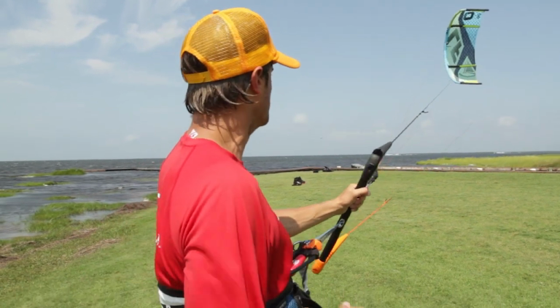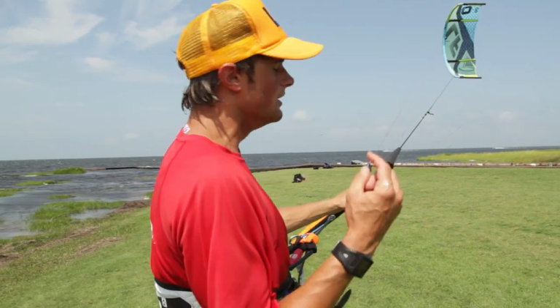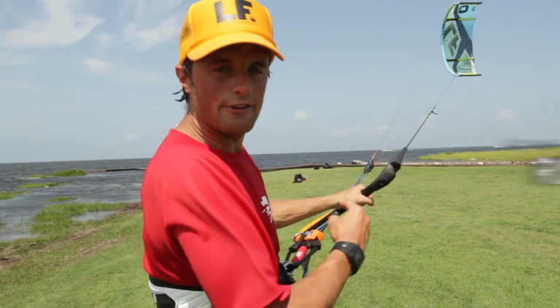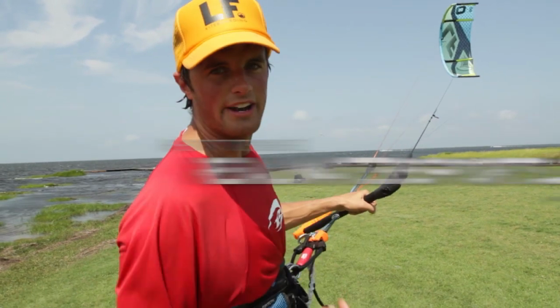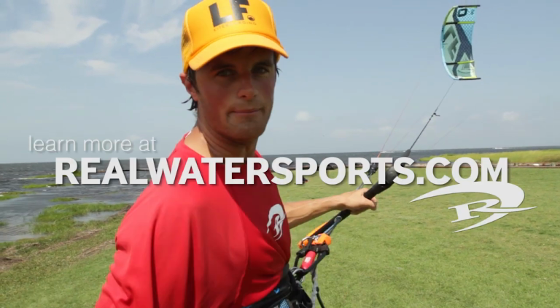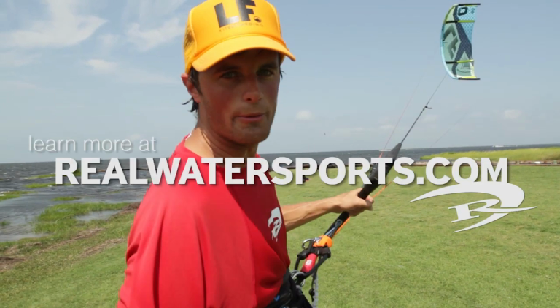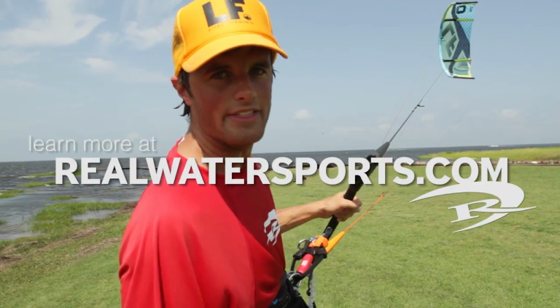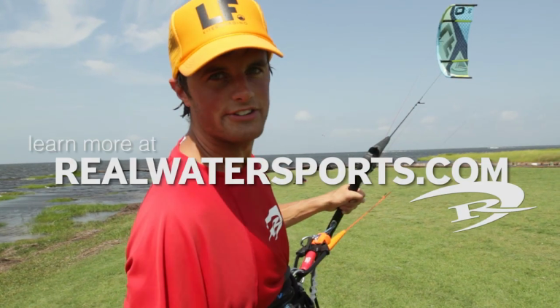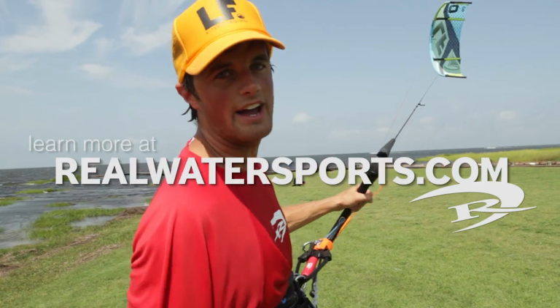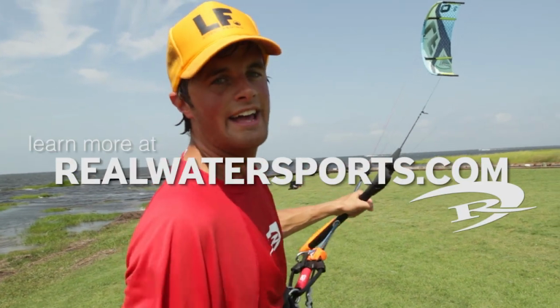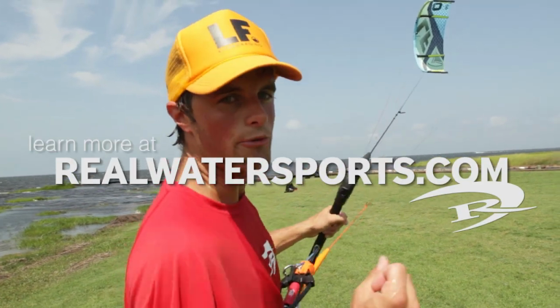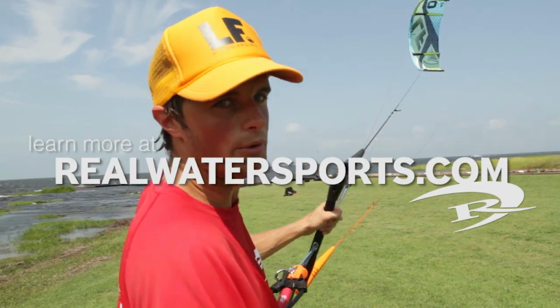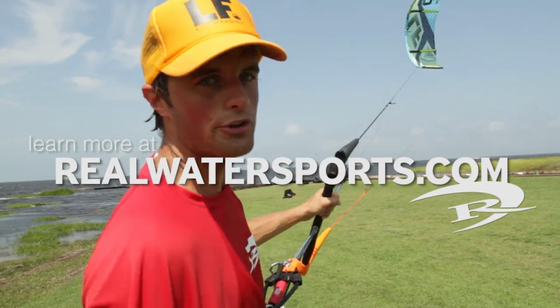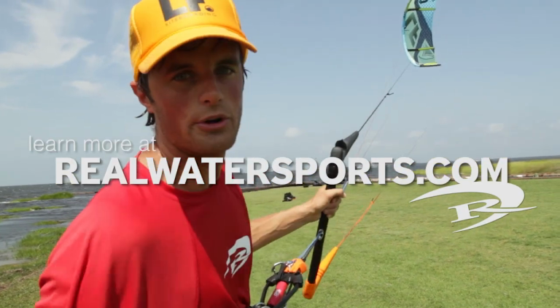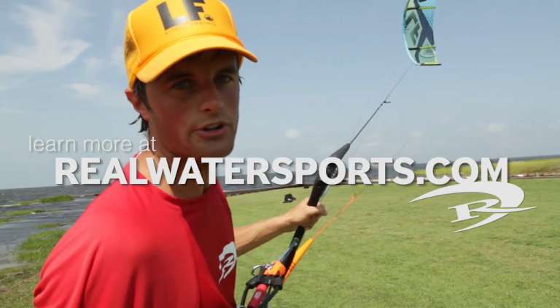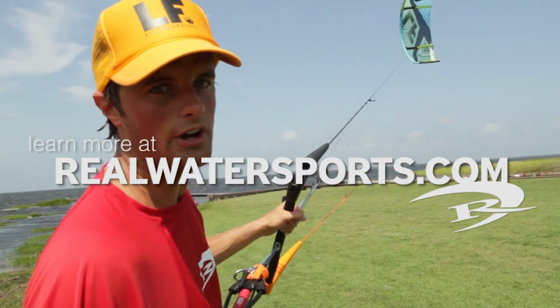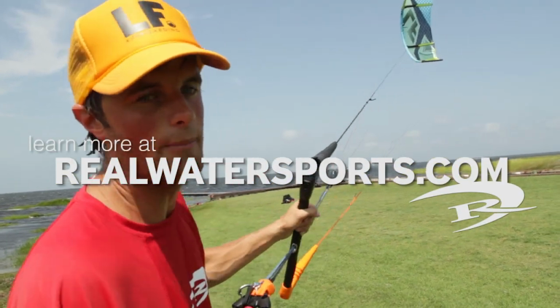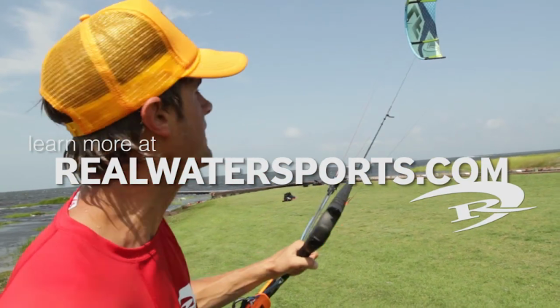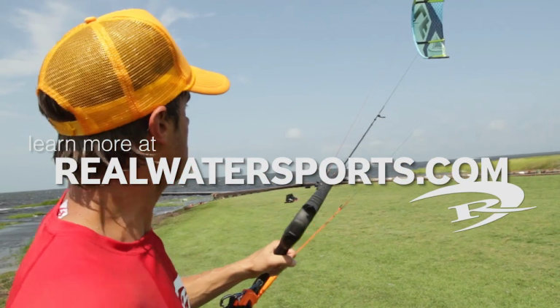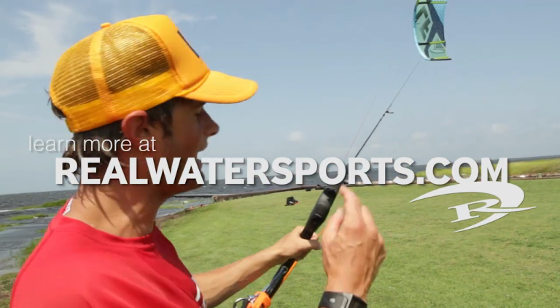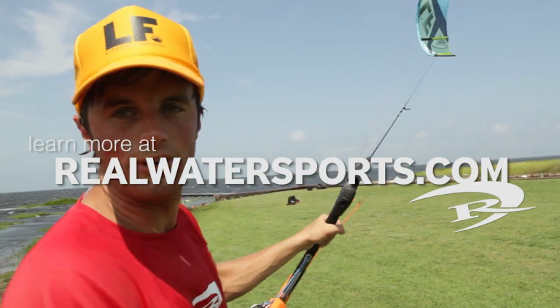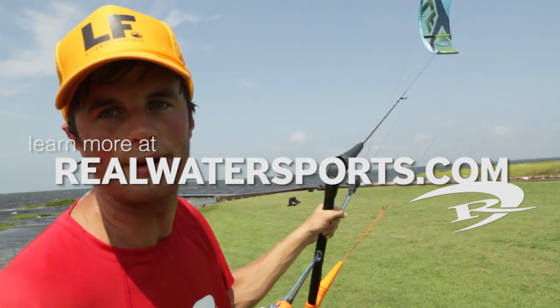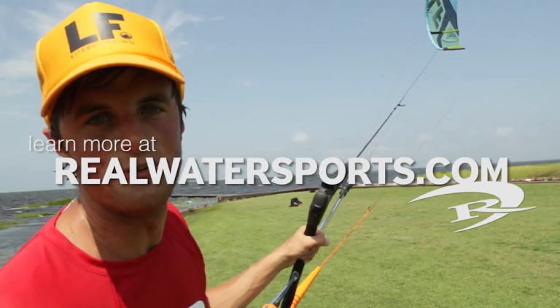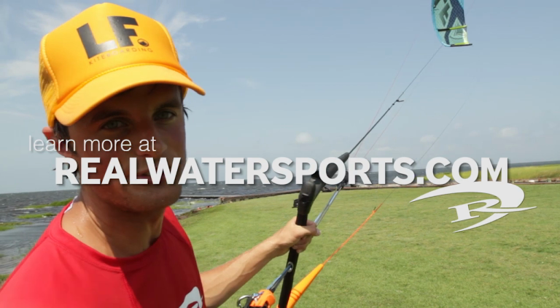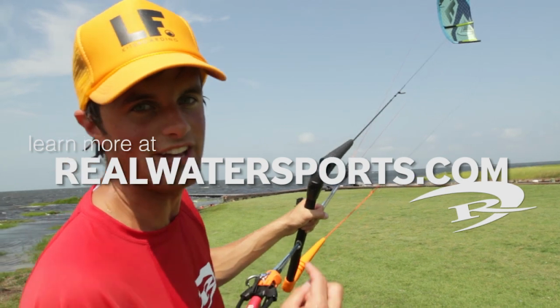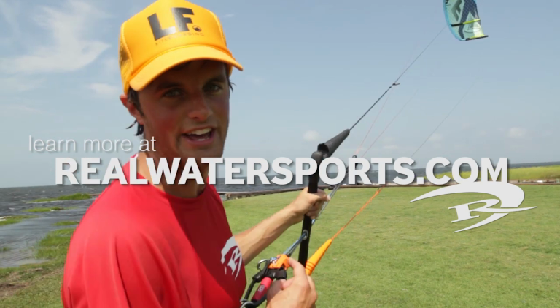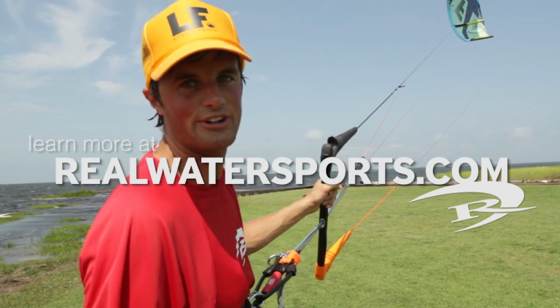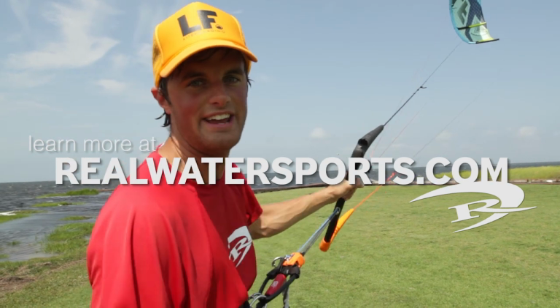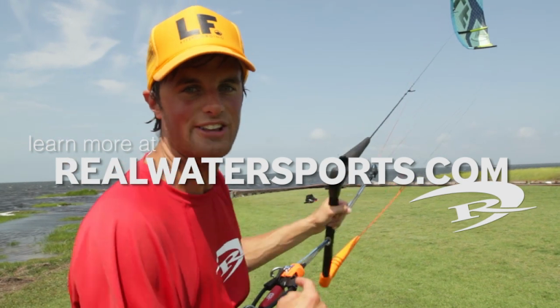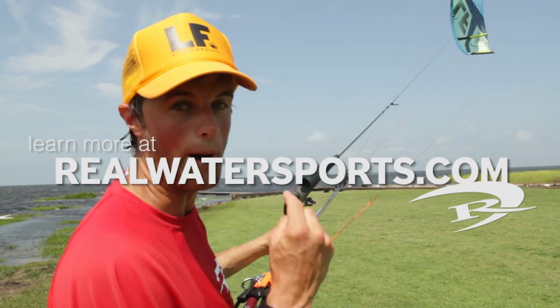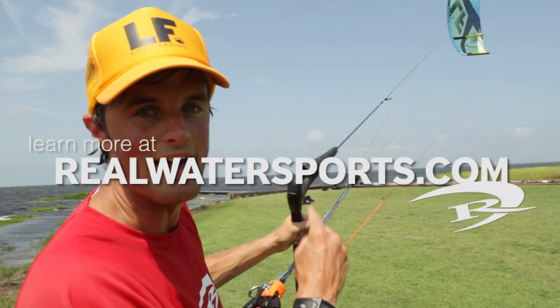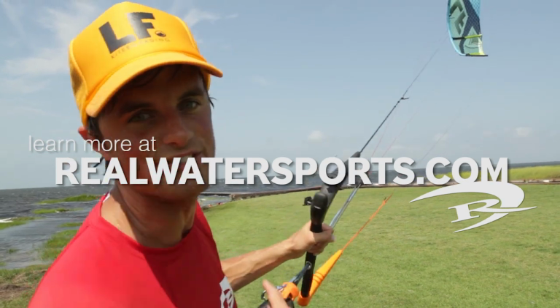You can find out more about this kite at realwatersports.com. Thank you, Liquid Force — this energy is amazing.